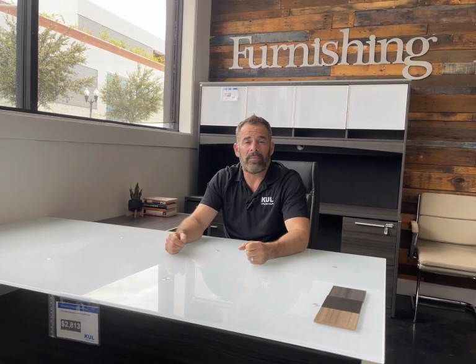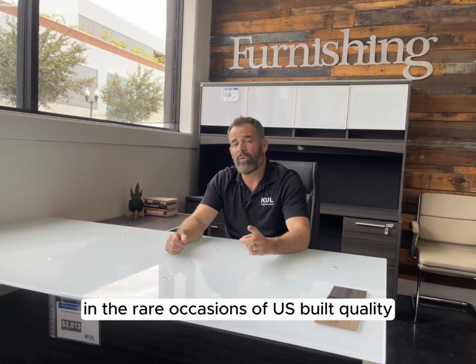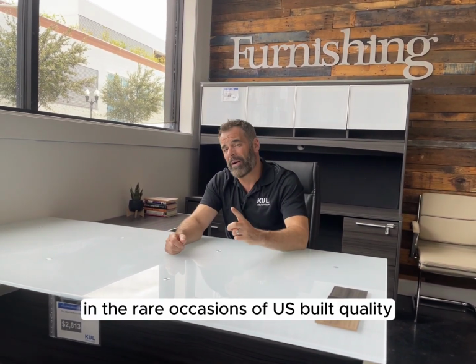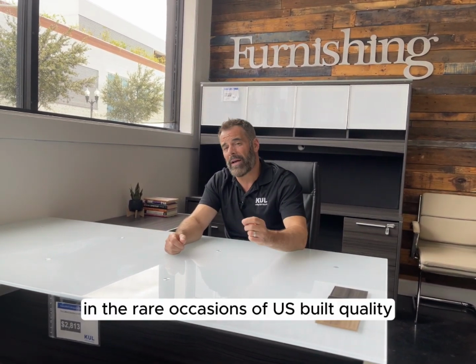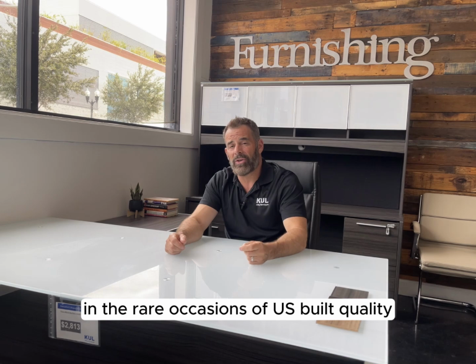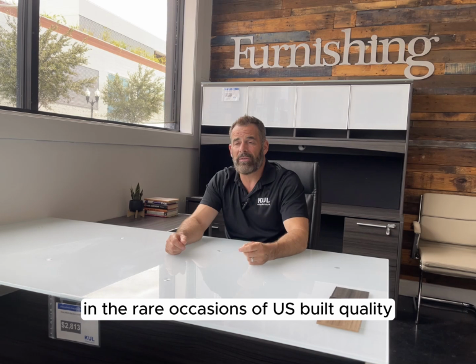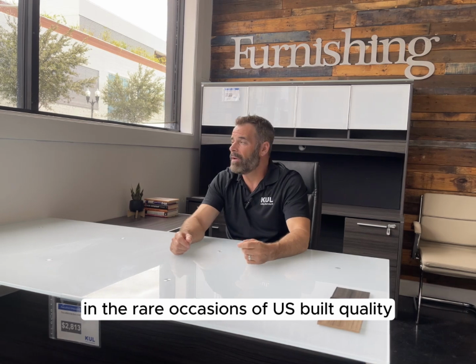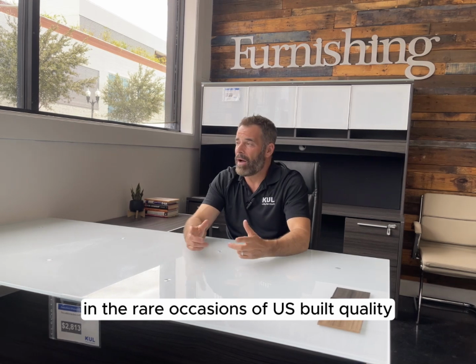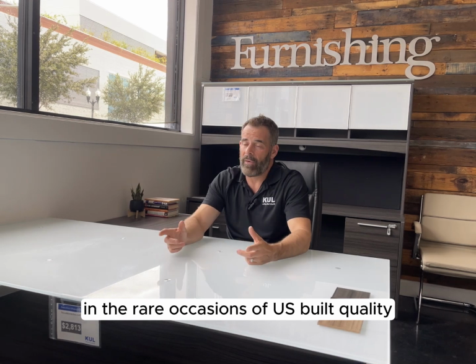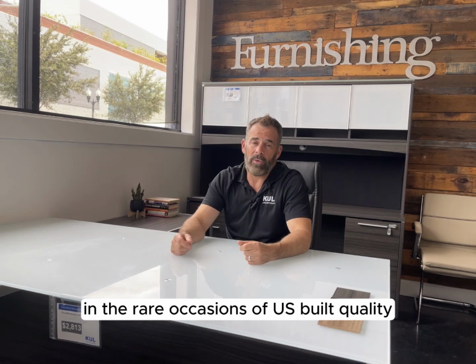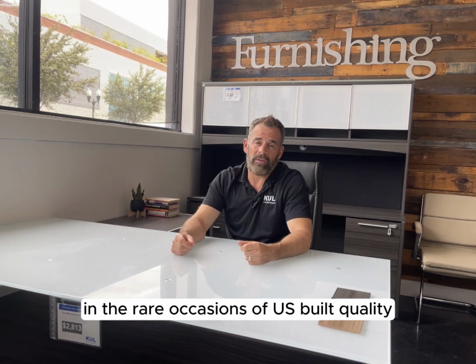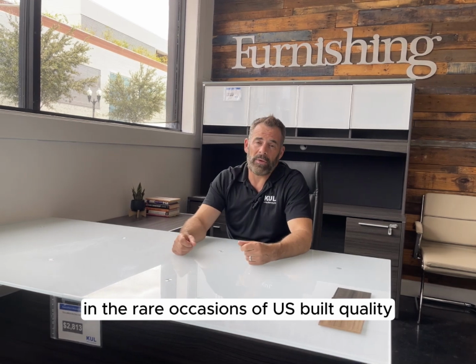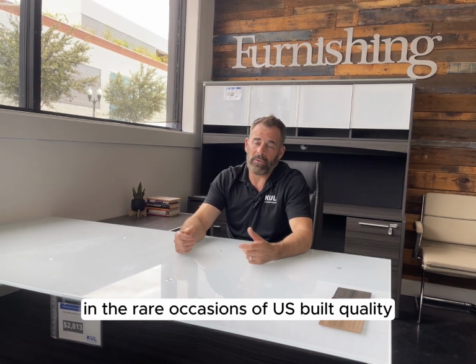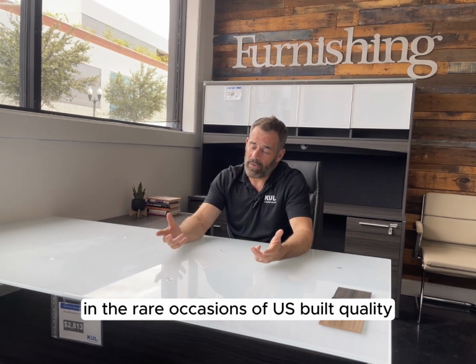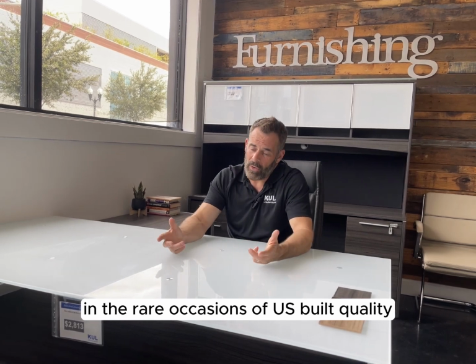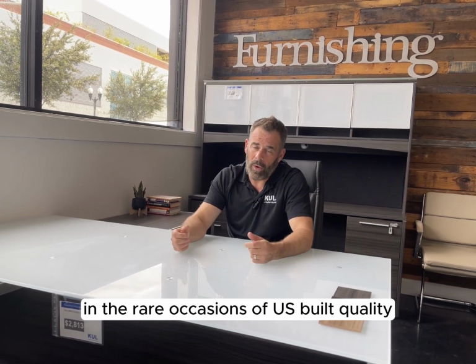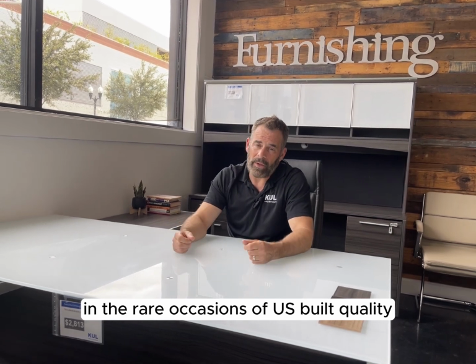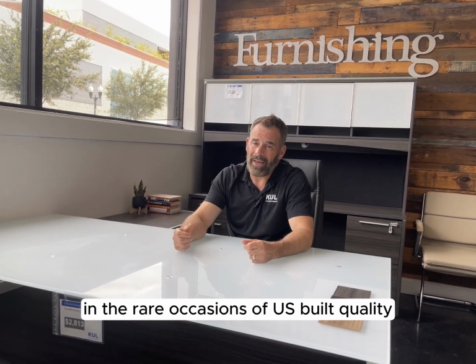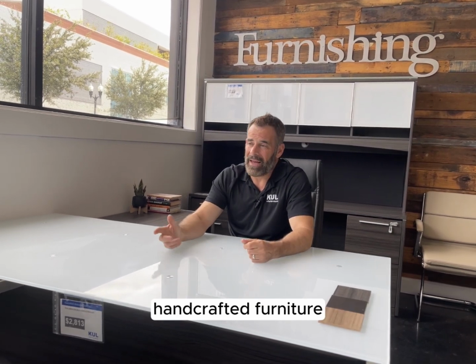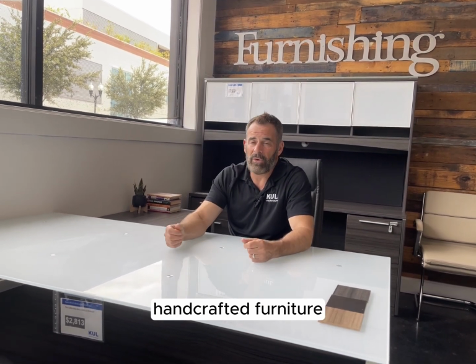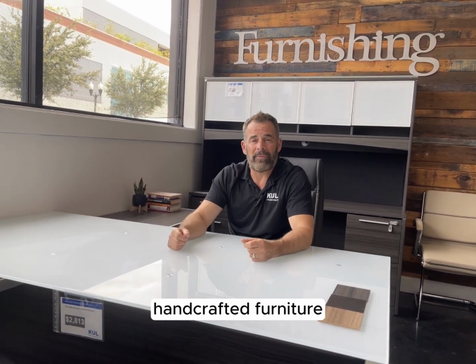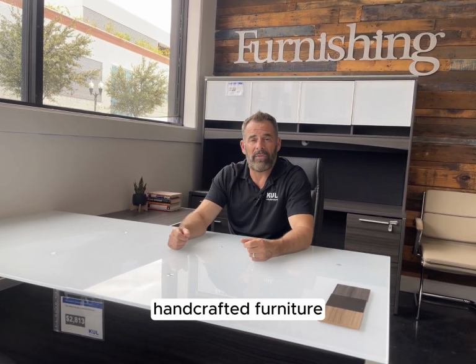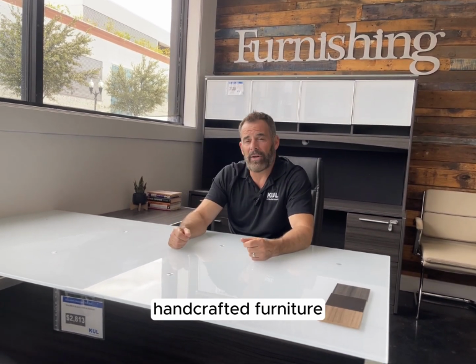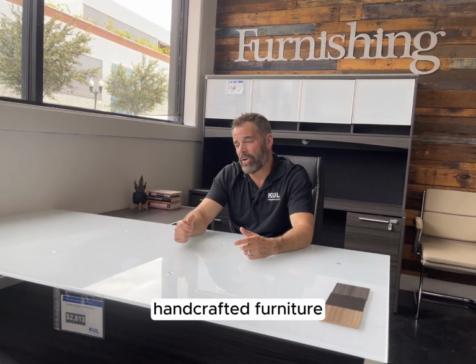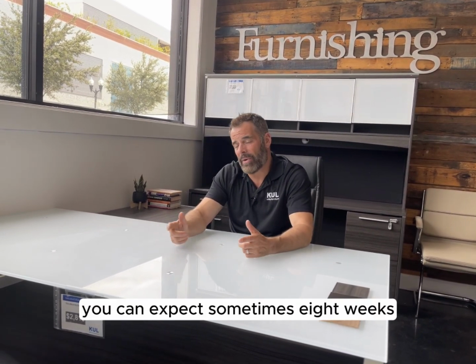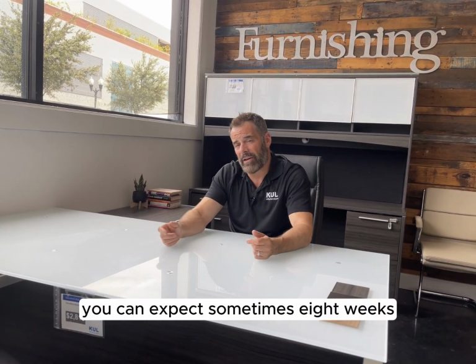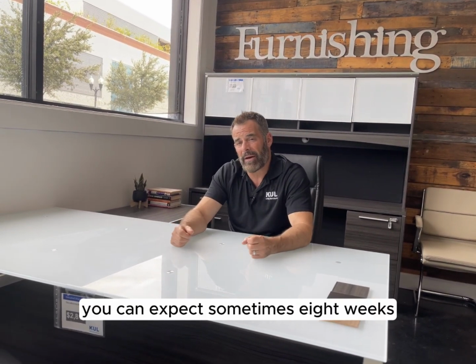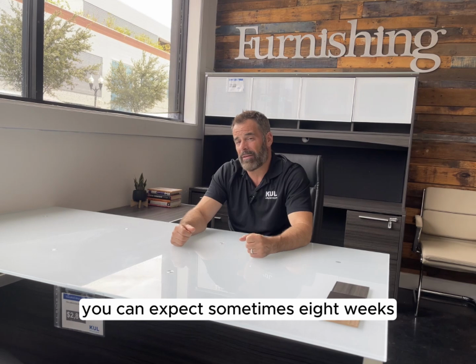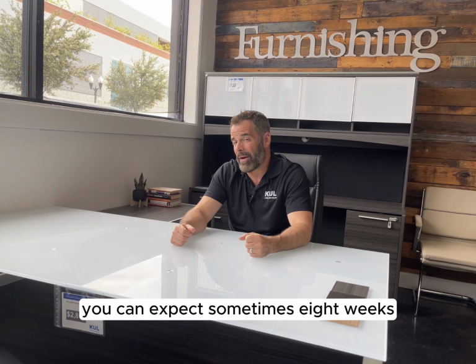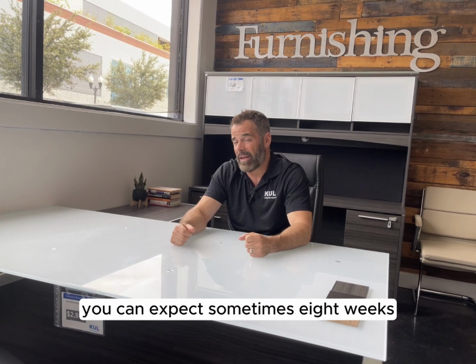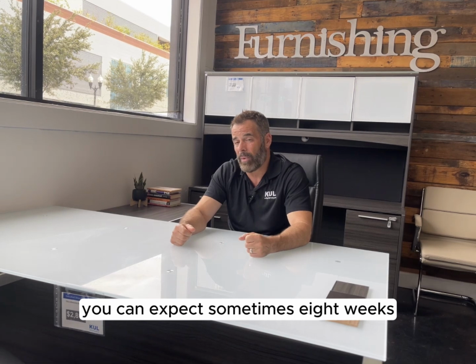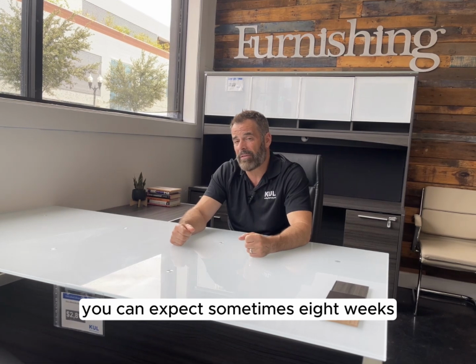In the rare occasions of US-built, quality, handcrafted furniture, you can expect sometimes eight weeks.